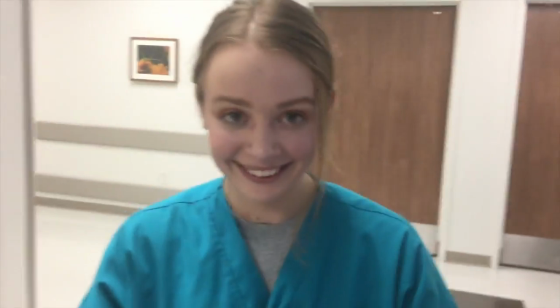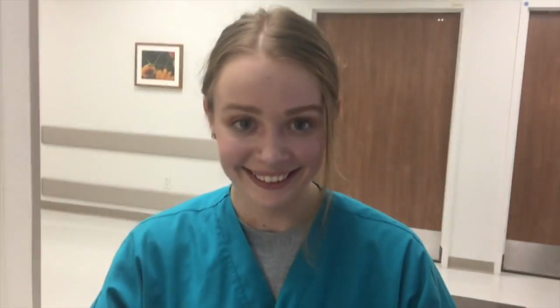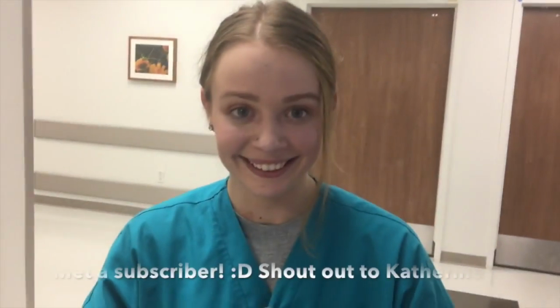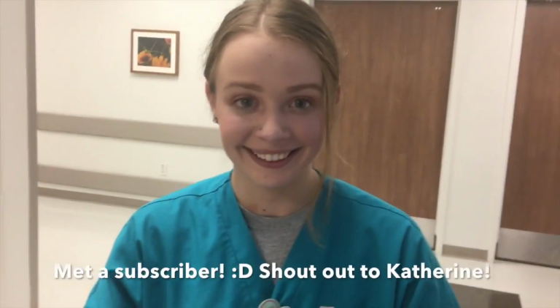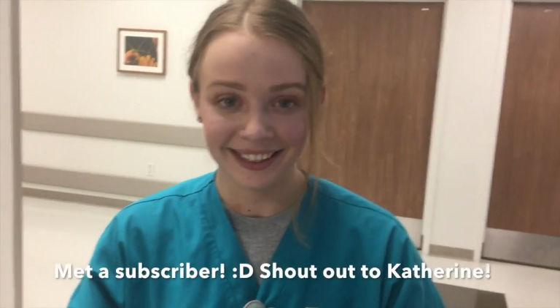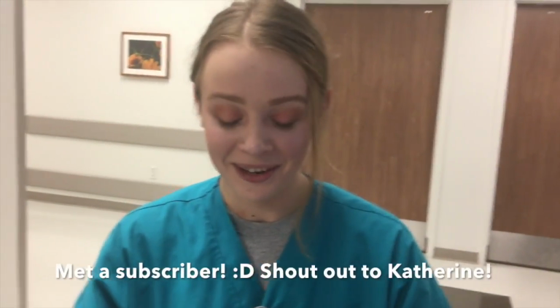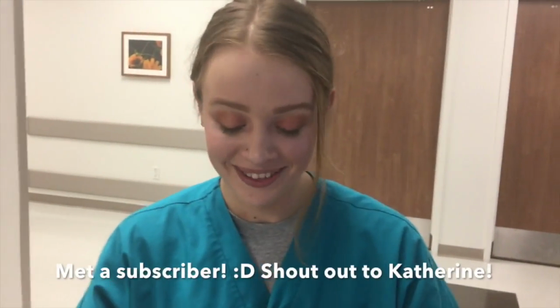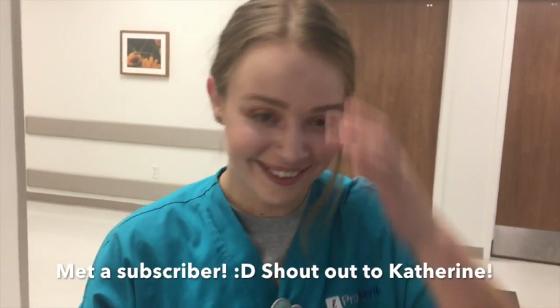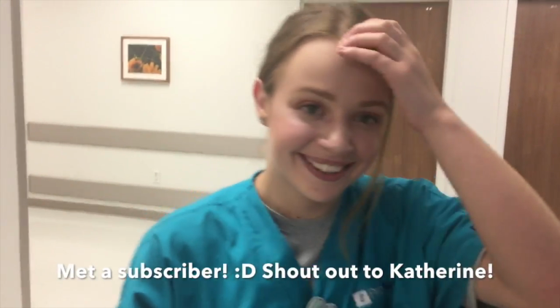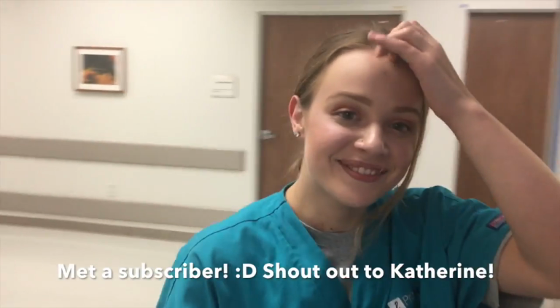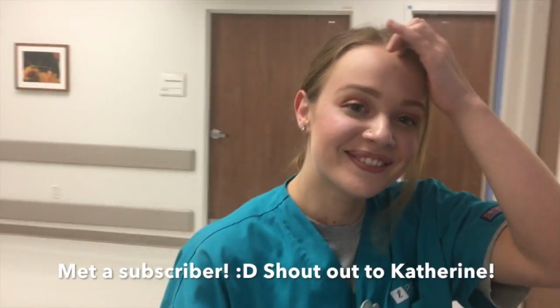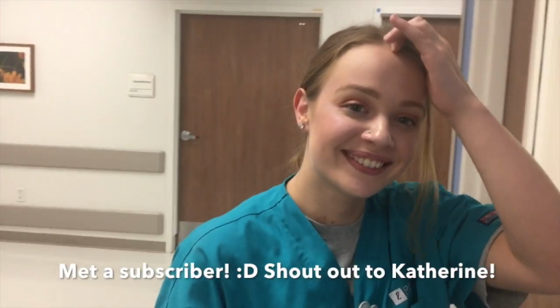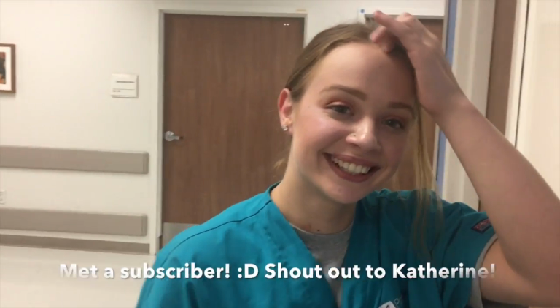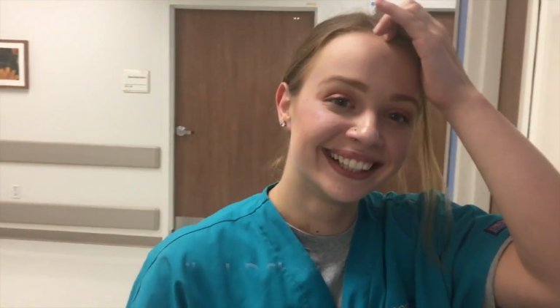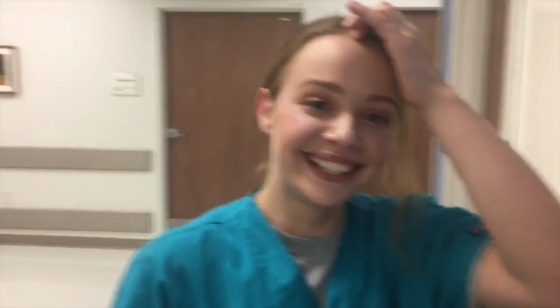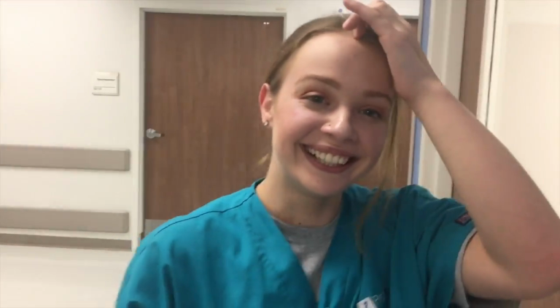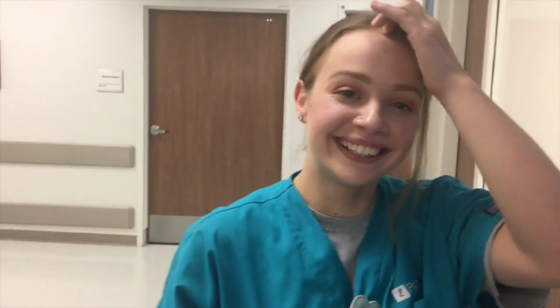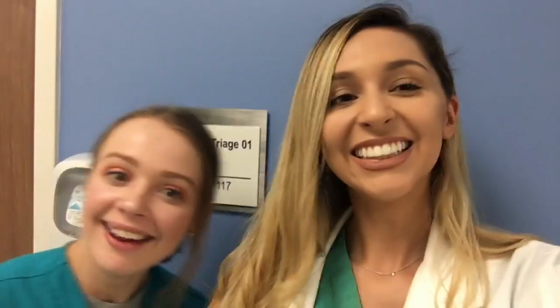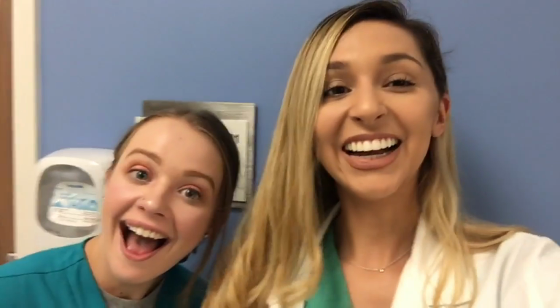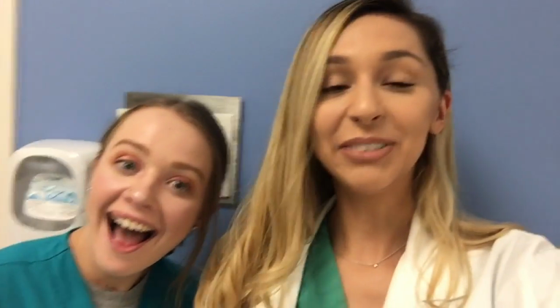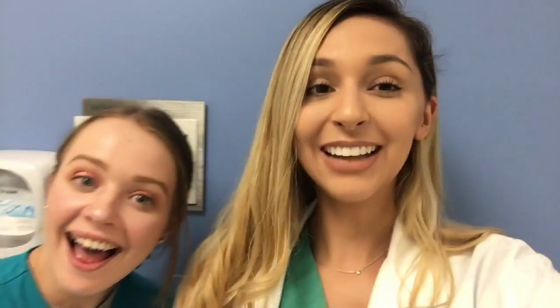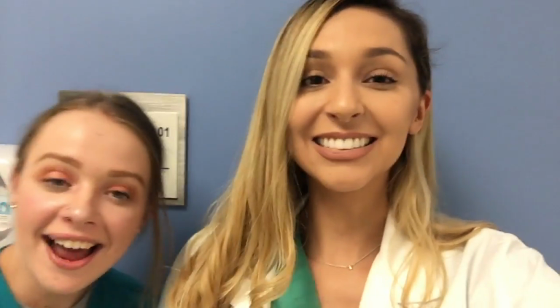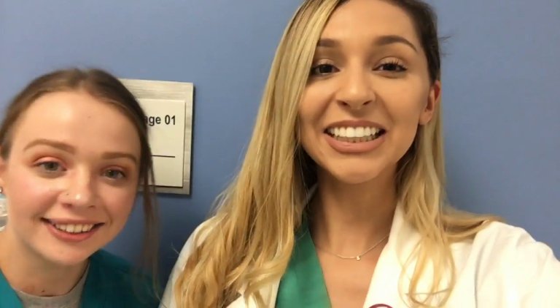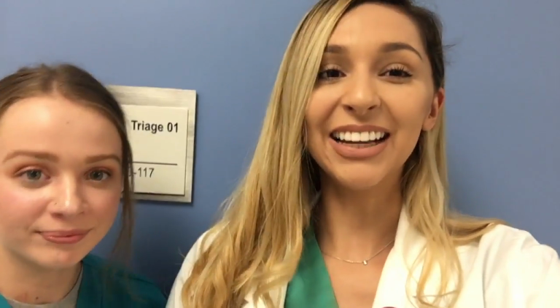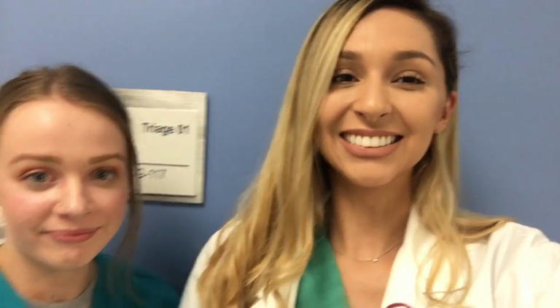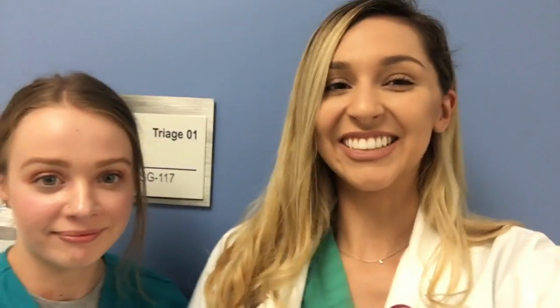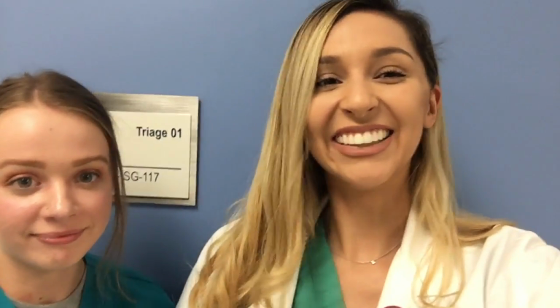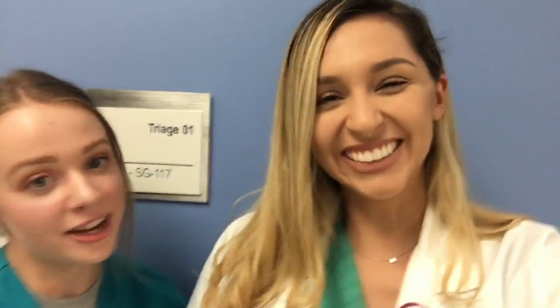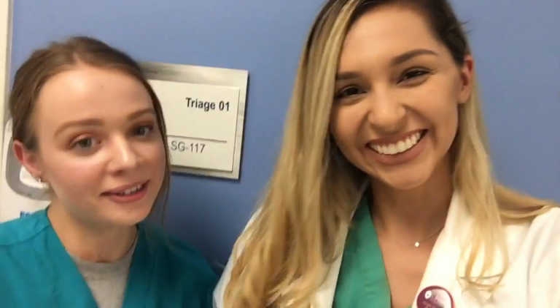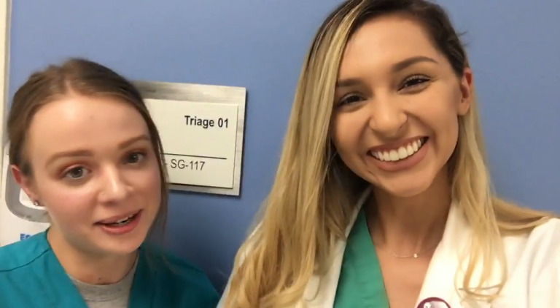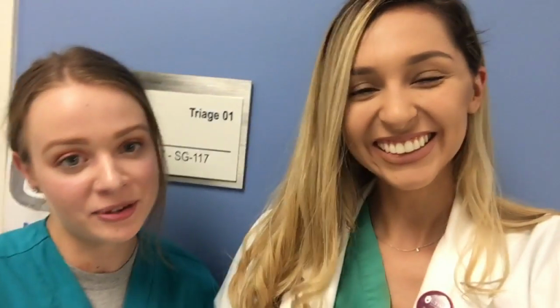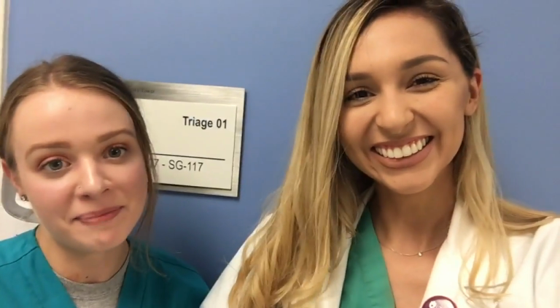I'm here with Katherine, and she is a fan of mine. We accidentally met just now. Yeah, because I'm a scribe.